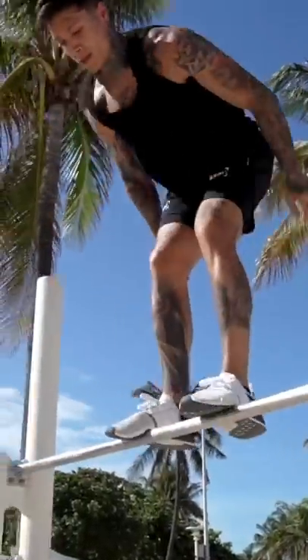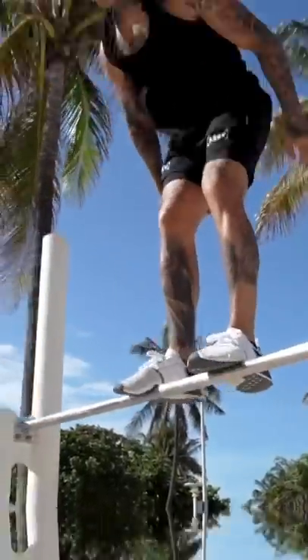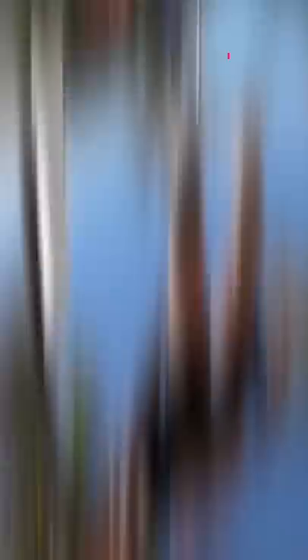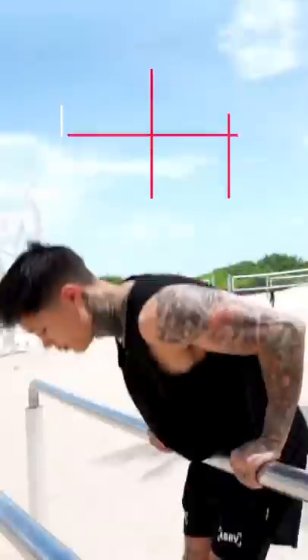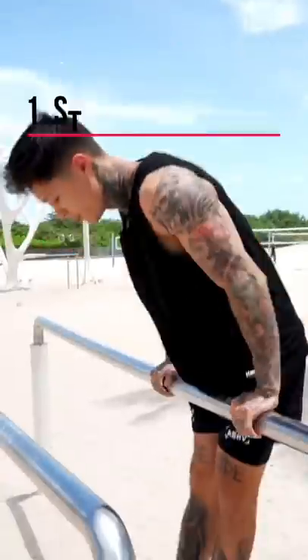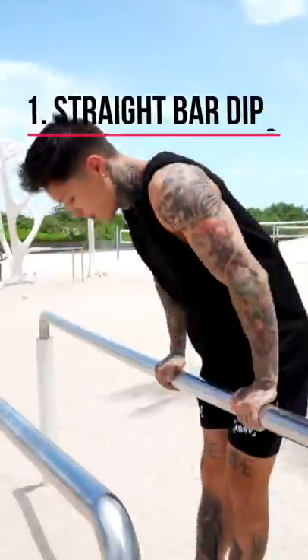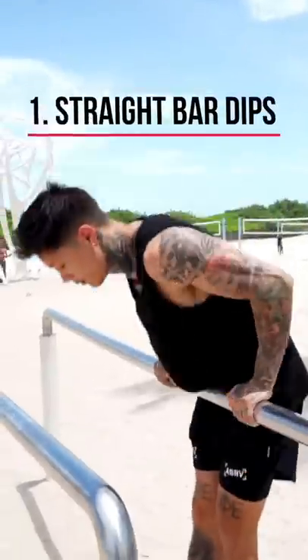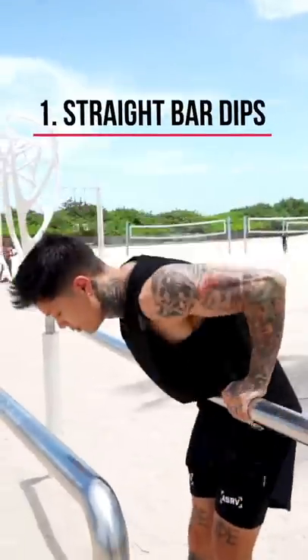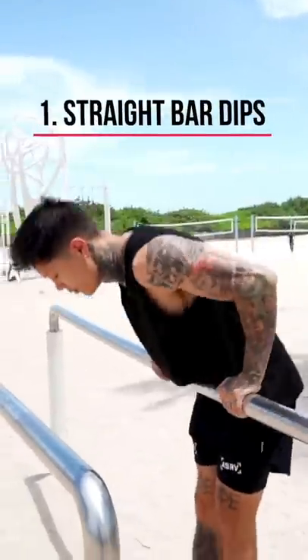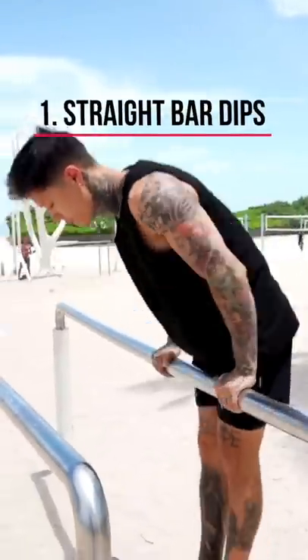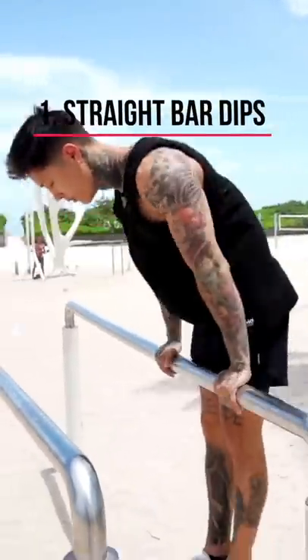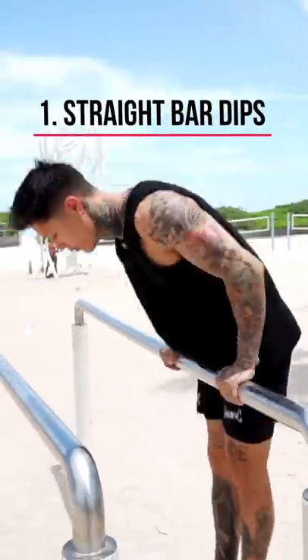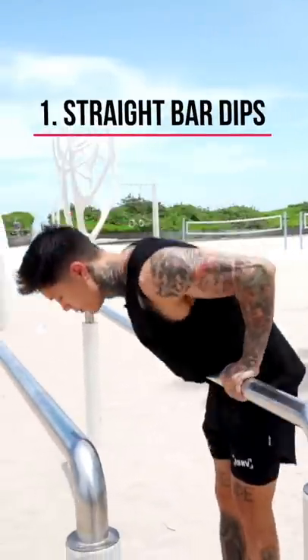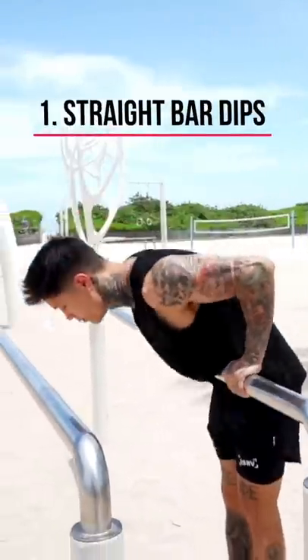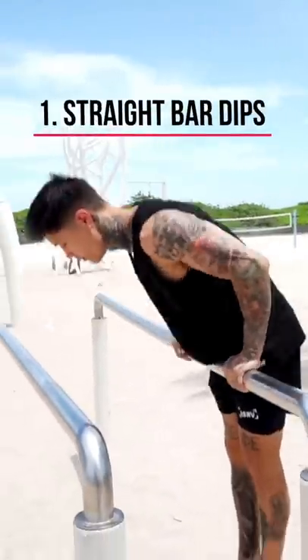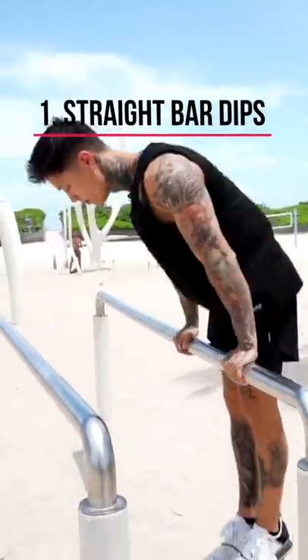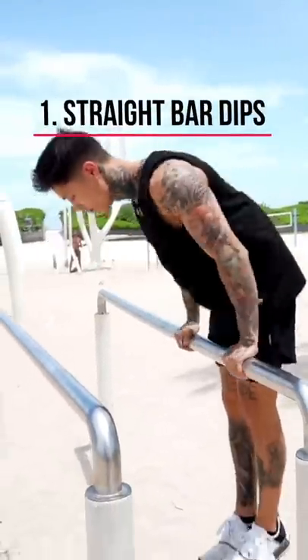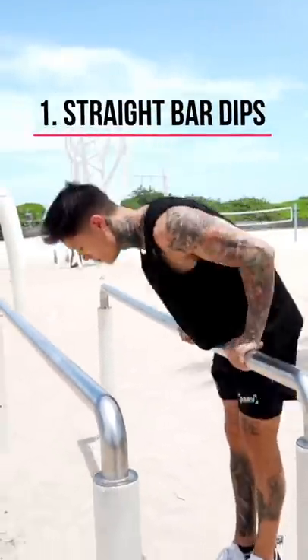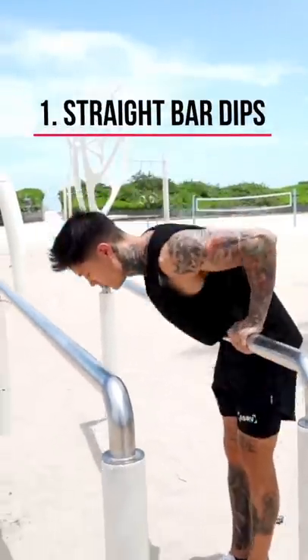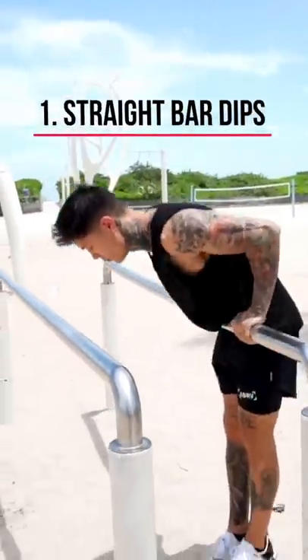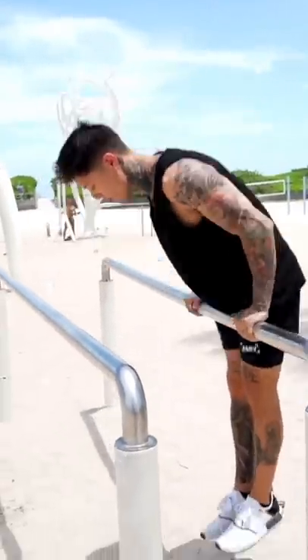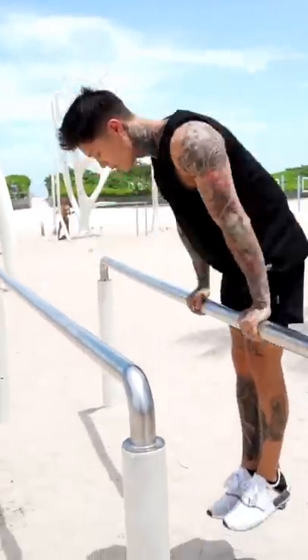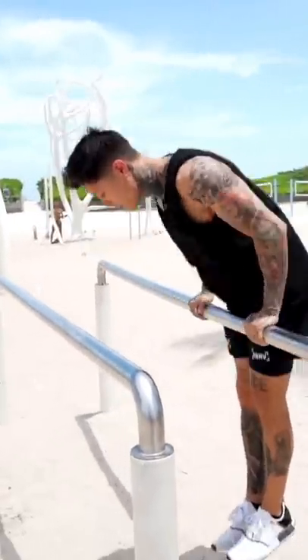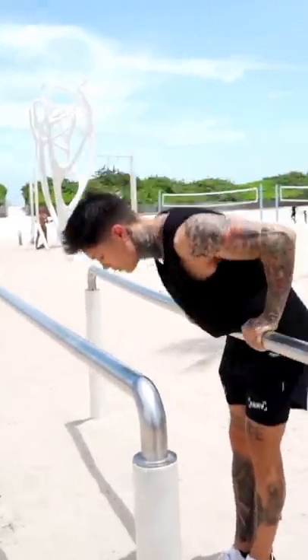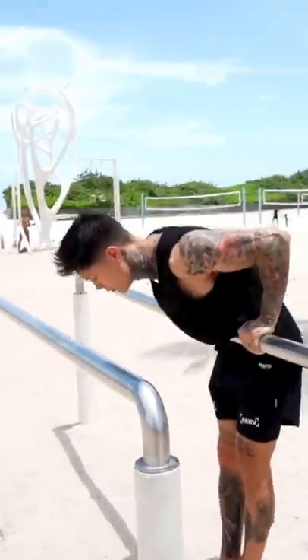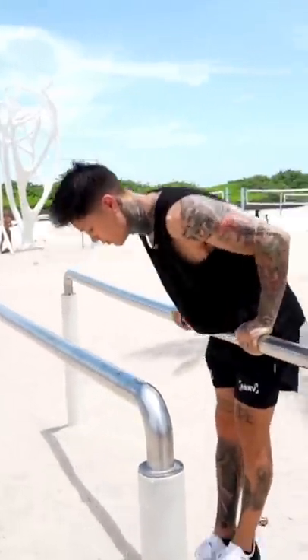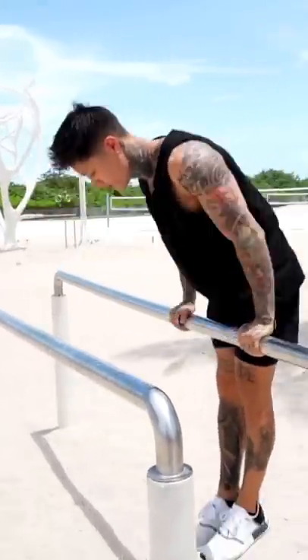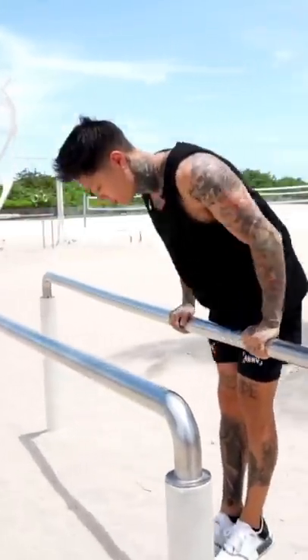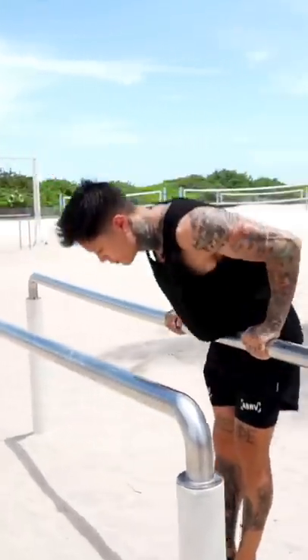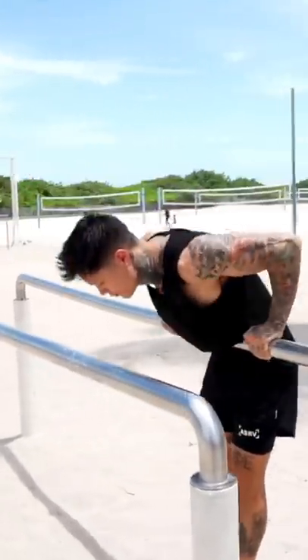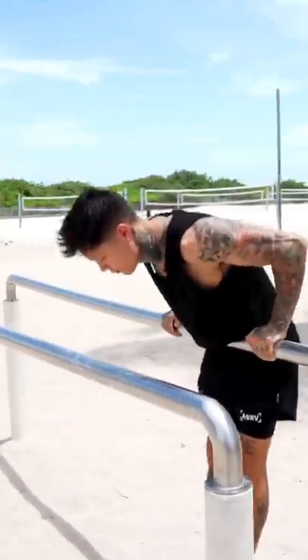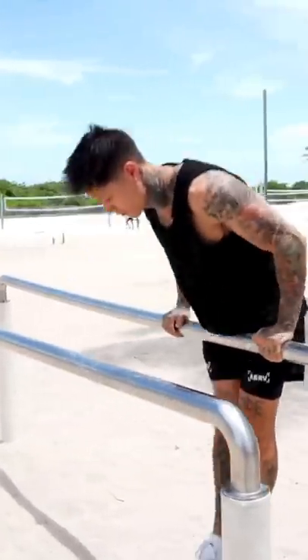Now the very first progression is gonna be a straight bar dip. Be able to go really low with perfect form. We're already one step ahead of the game.